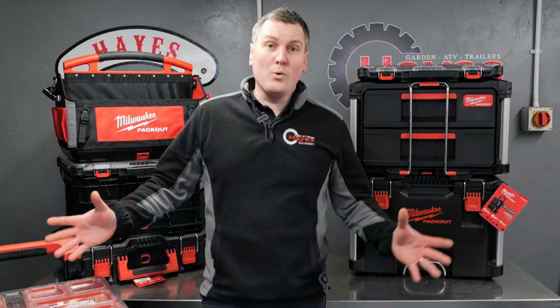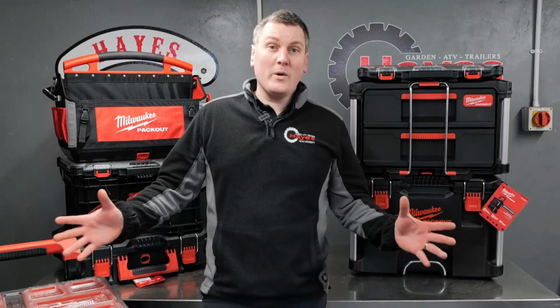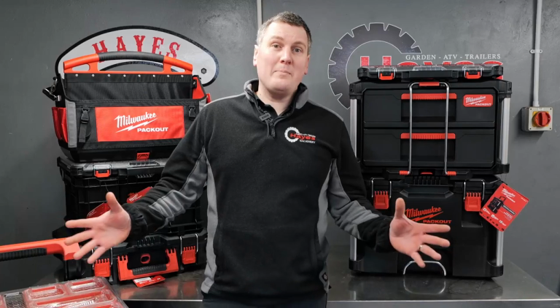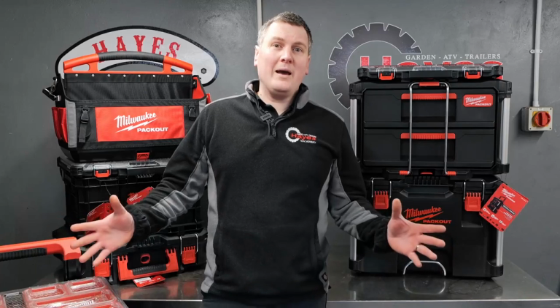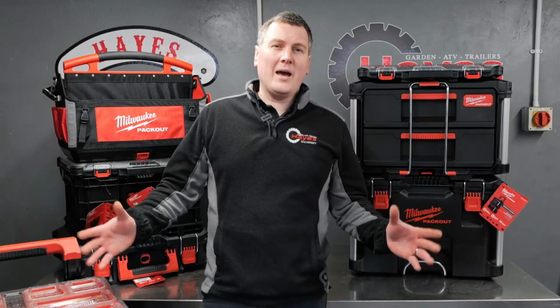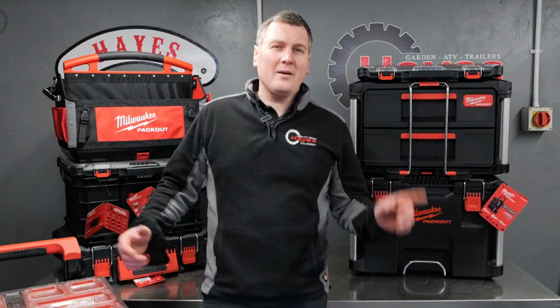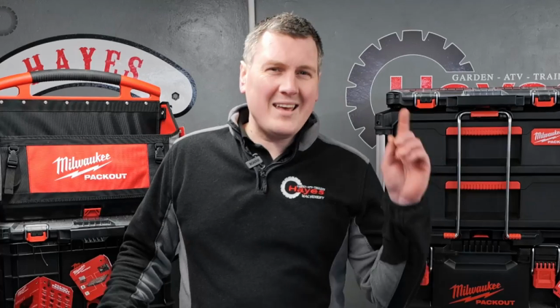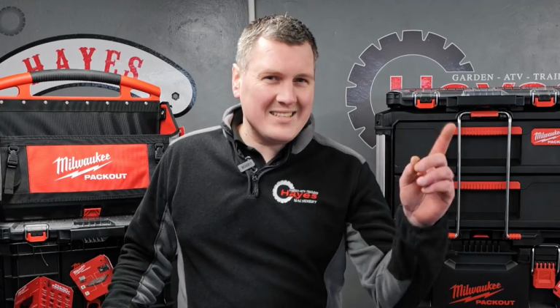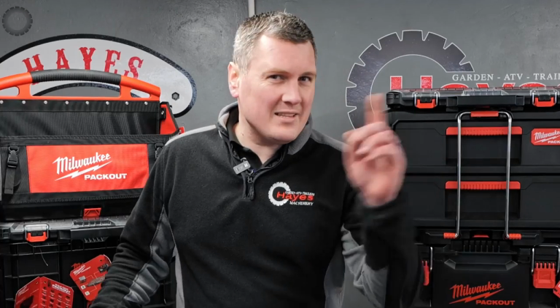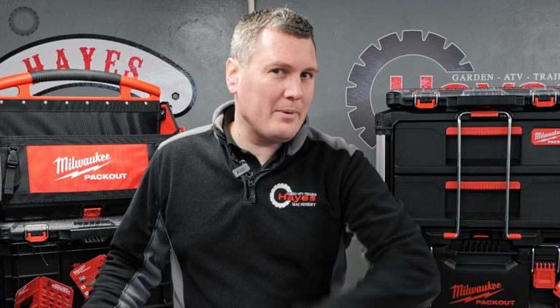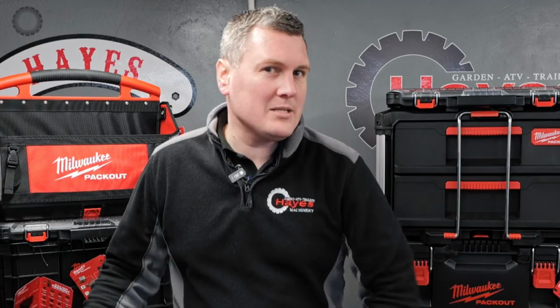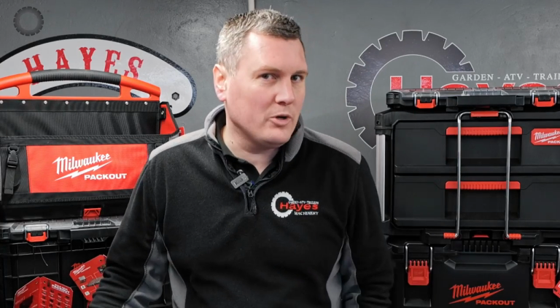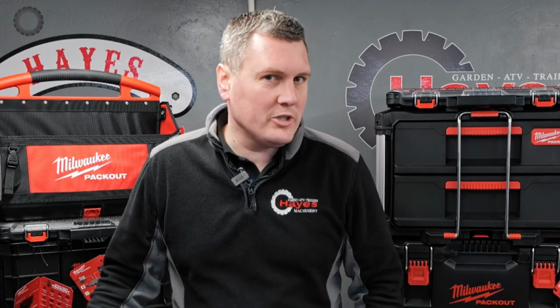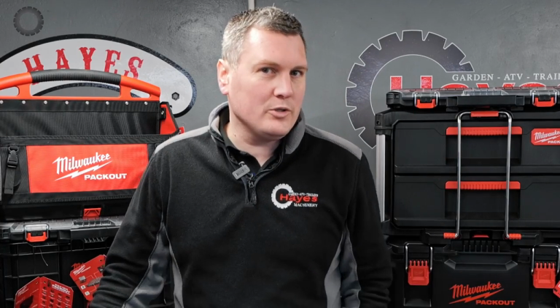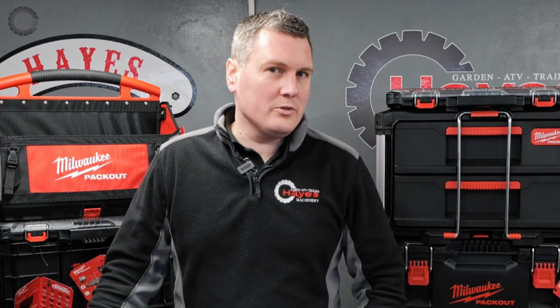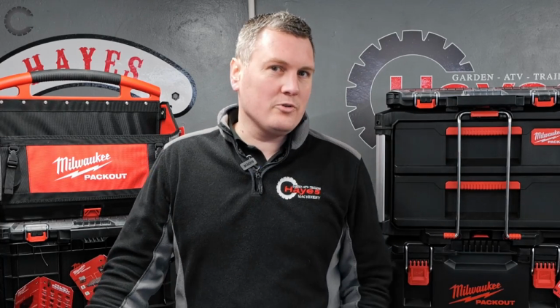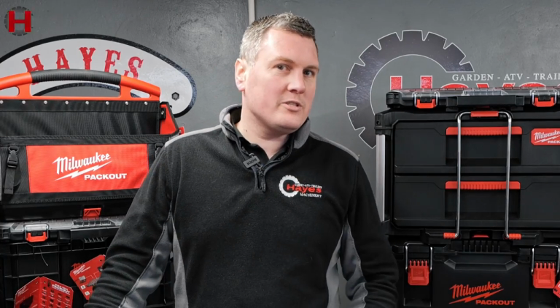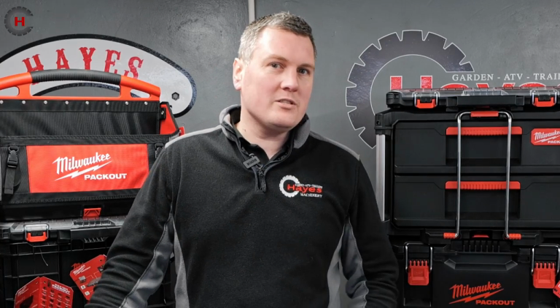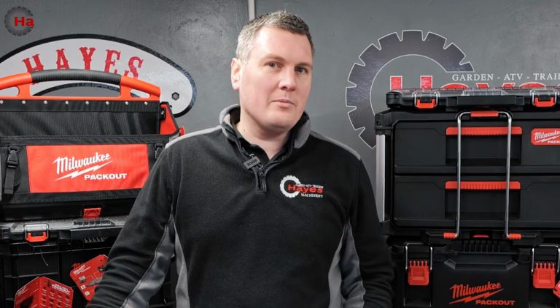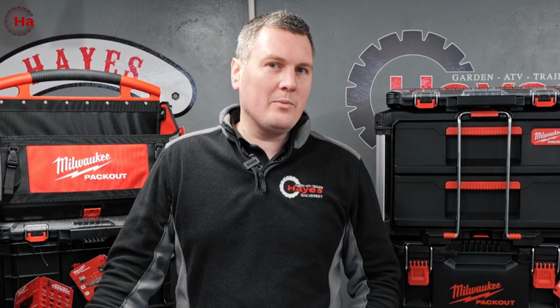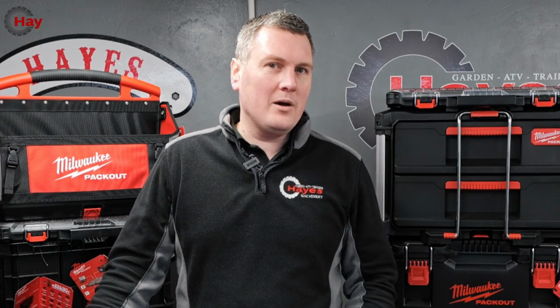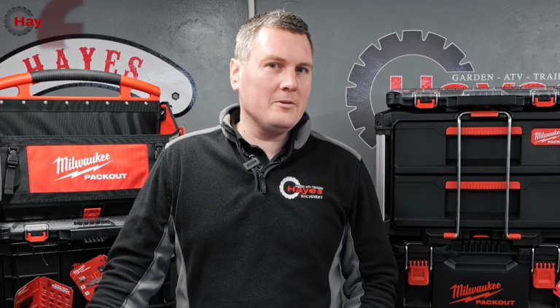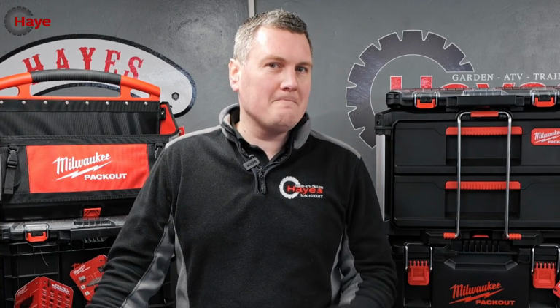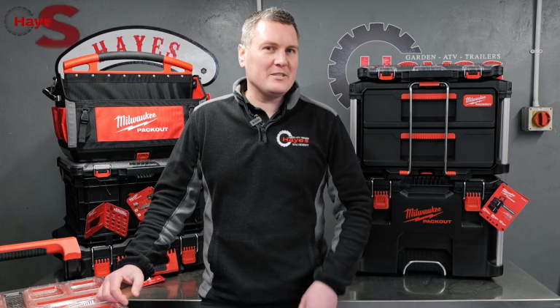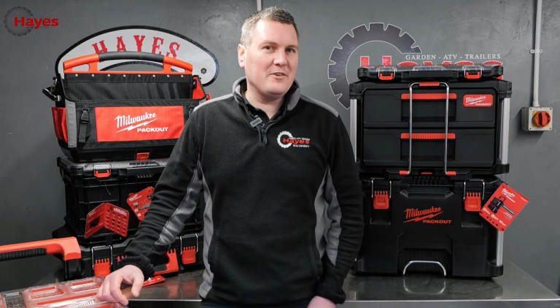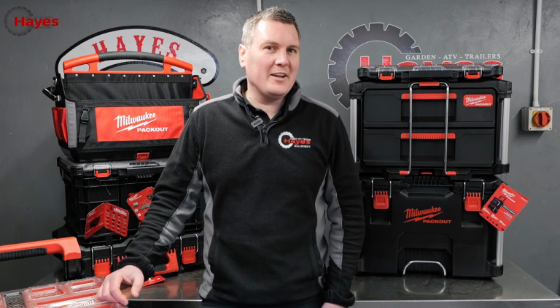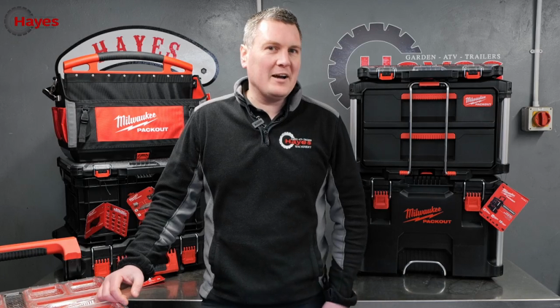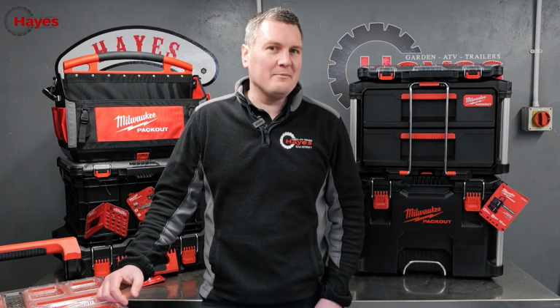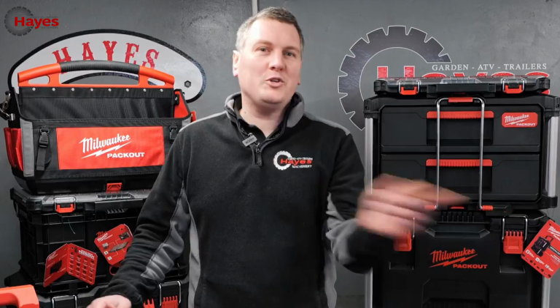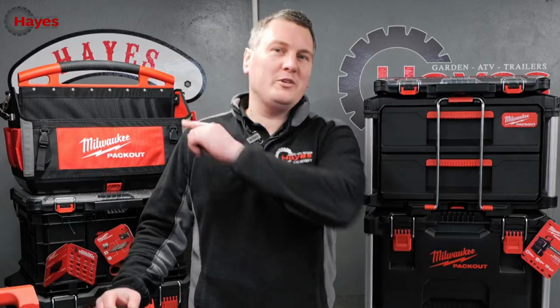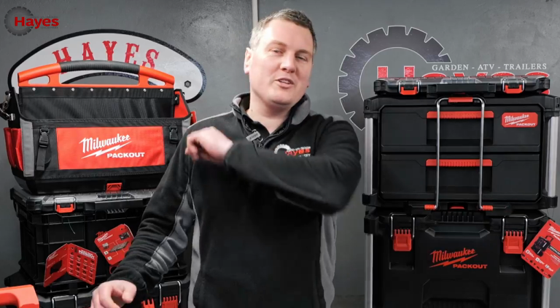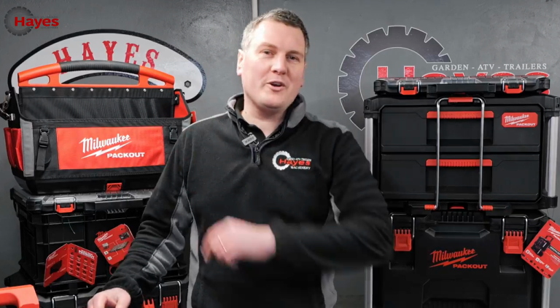Milwaukee Packout — is it the best modular tool storage system in the world? Let's find out.